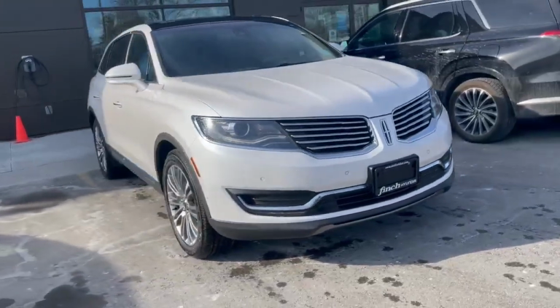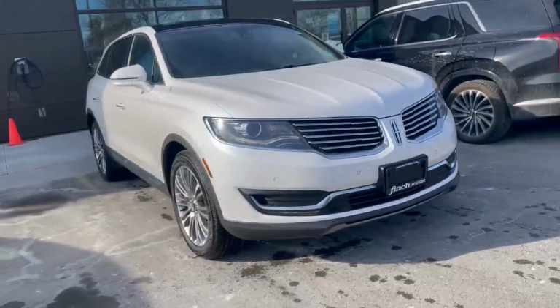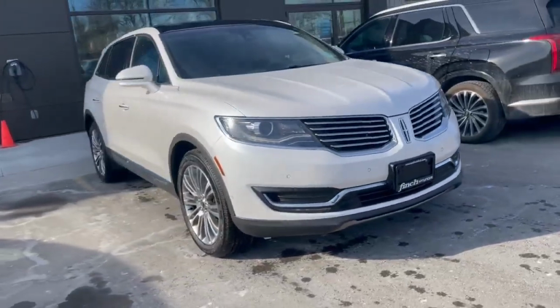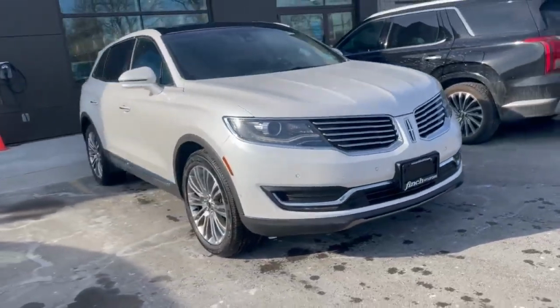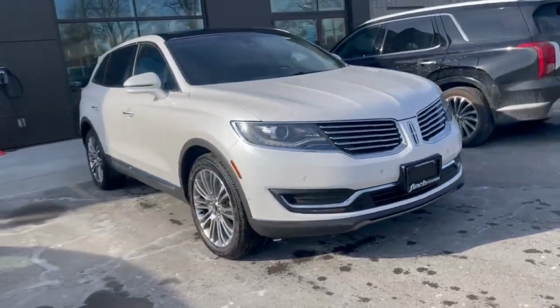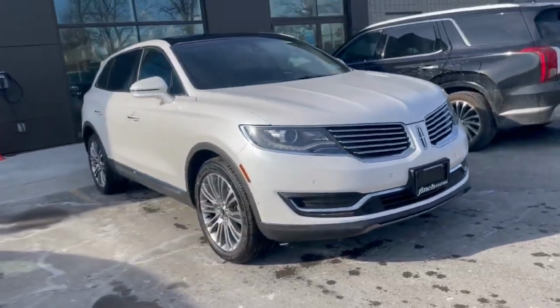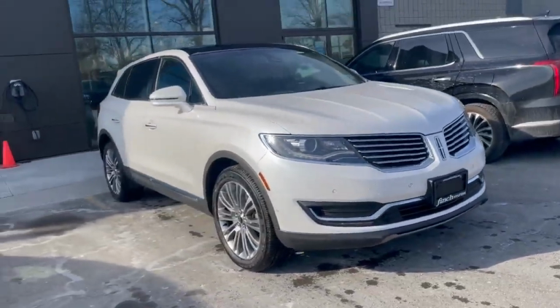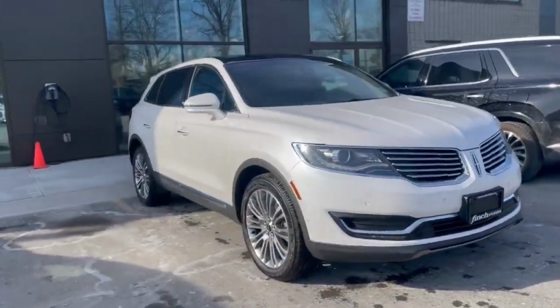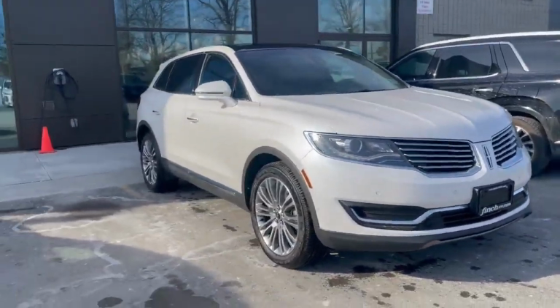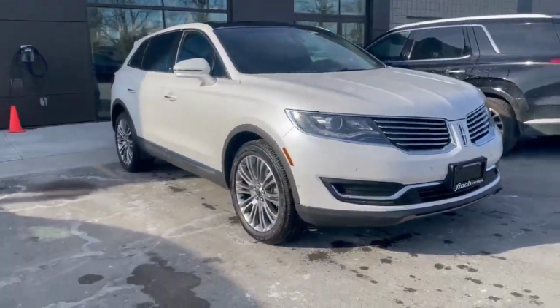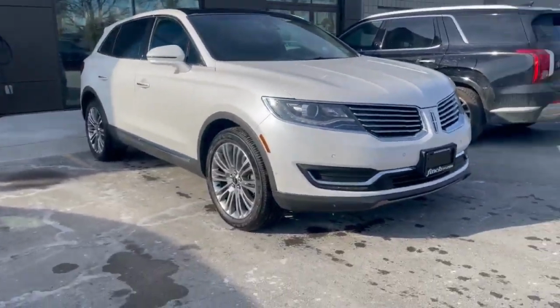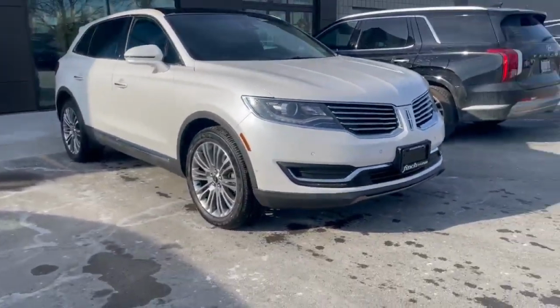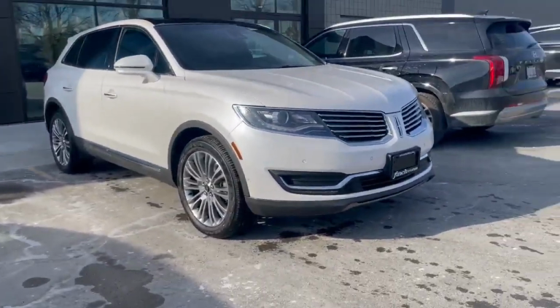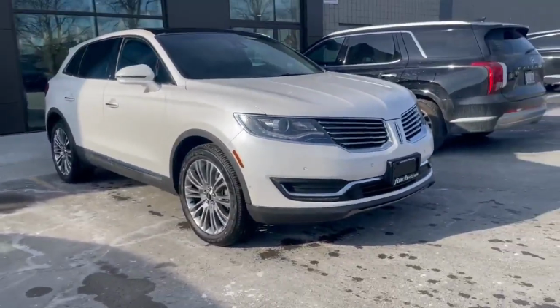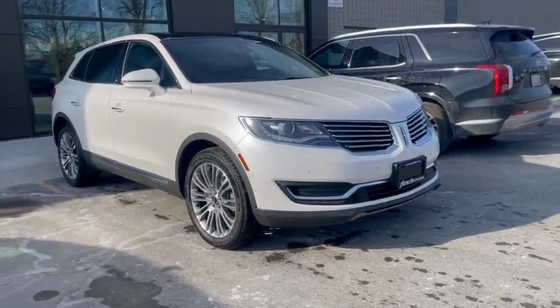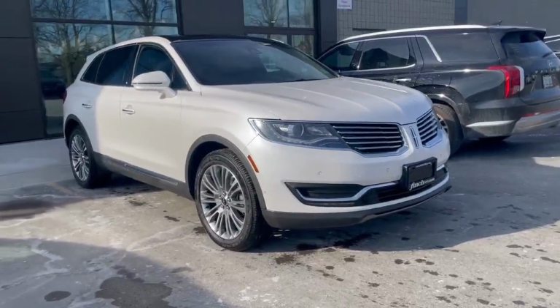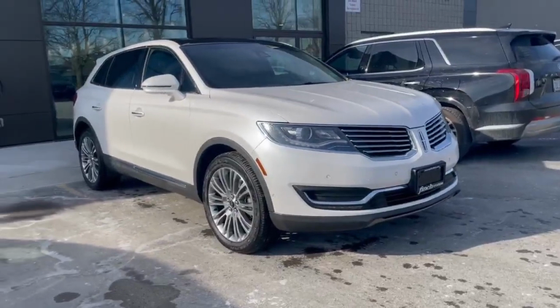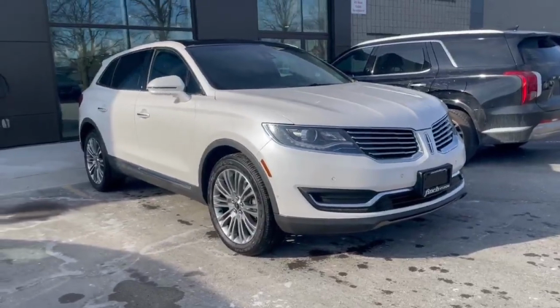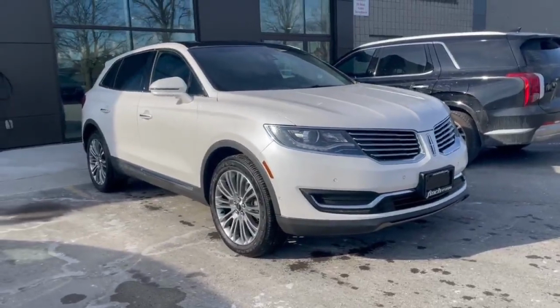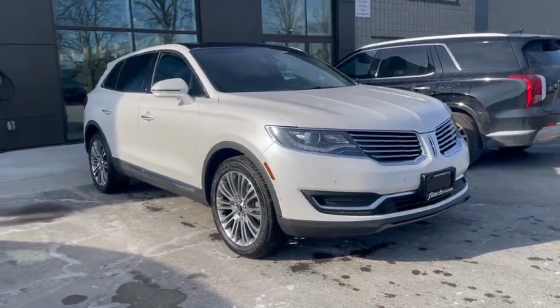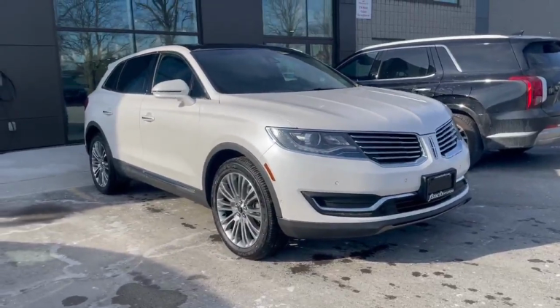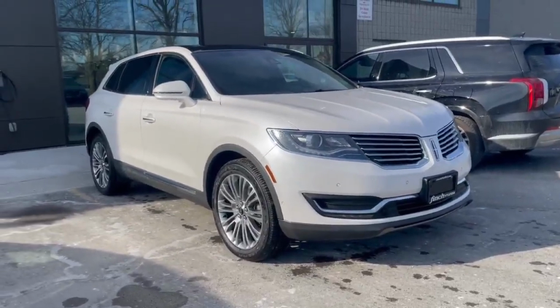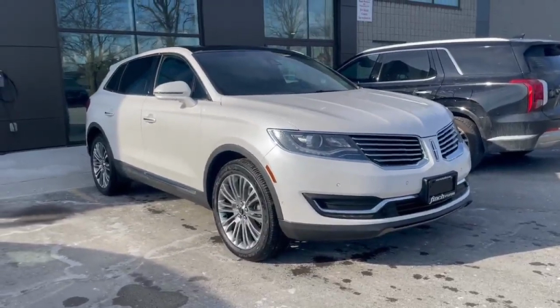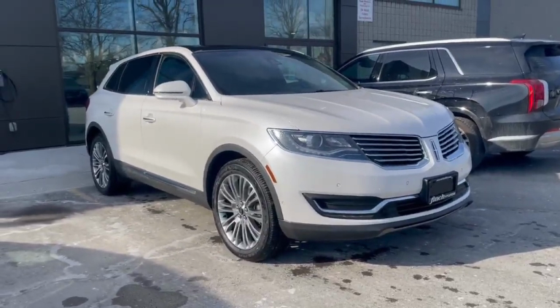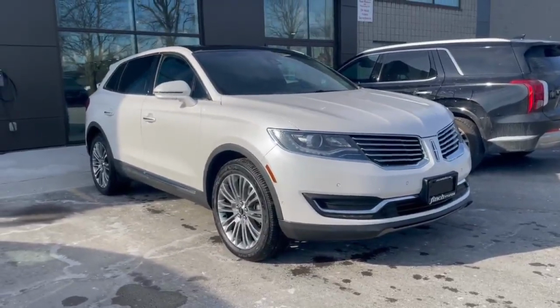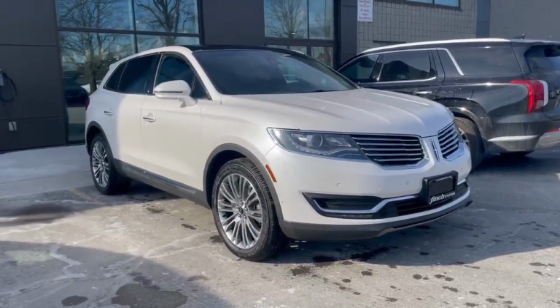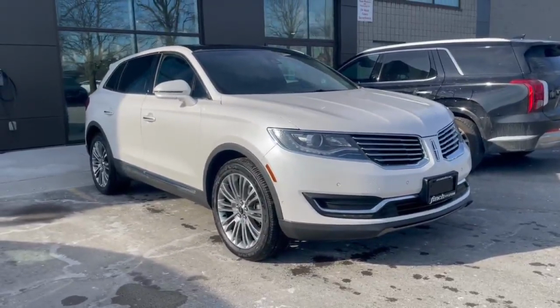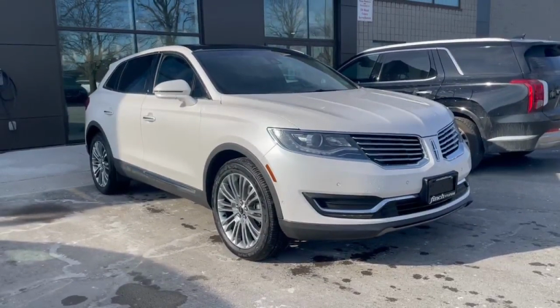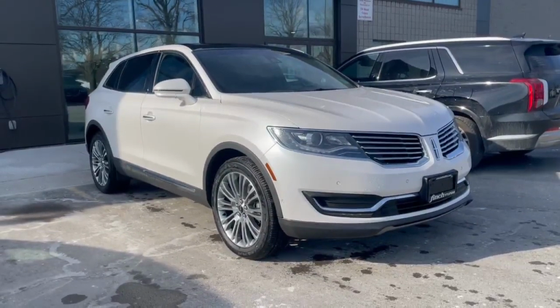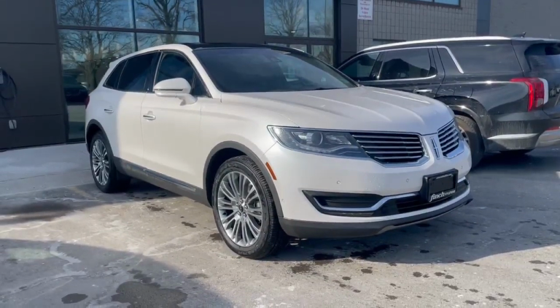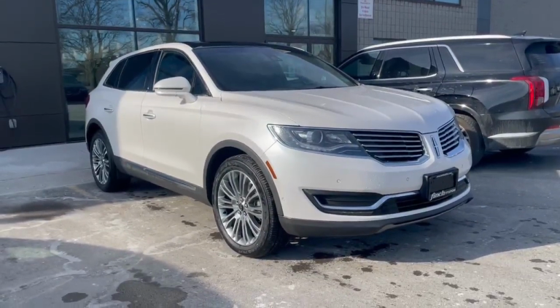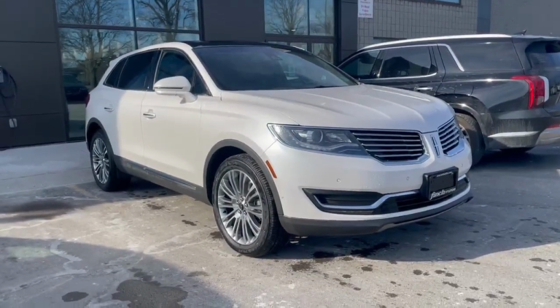My name is Jacob — give me a shout, let's book in for a test drive, and I'm looking forward to hearing from you soon.